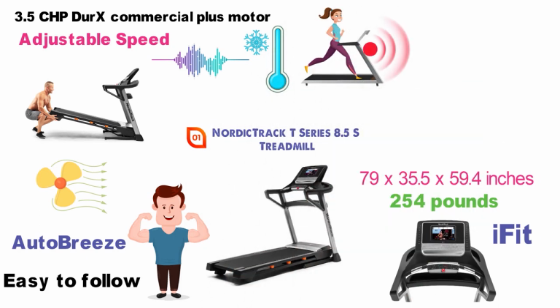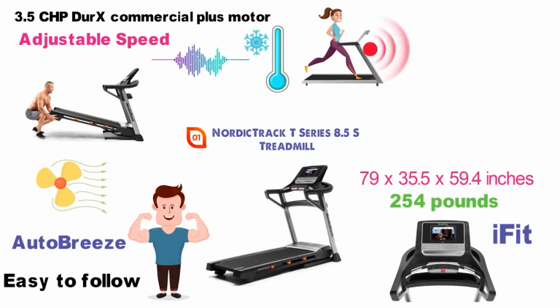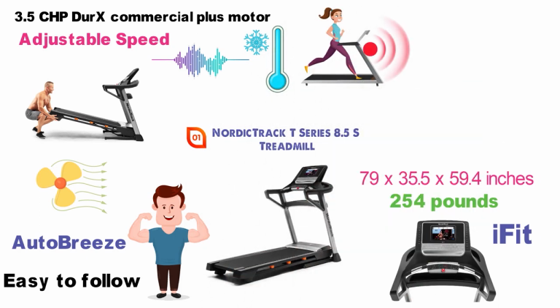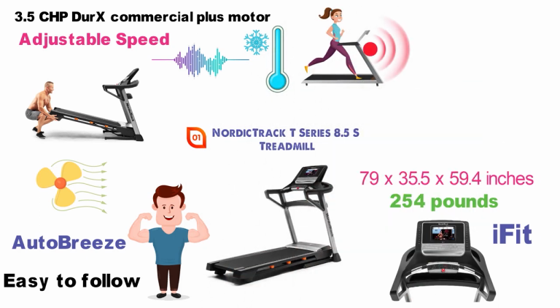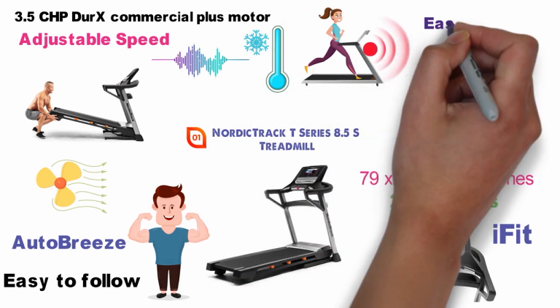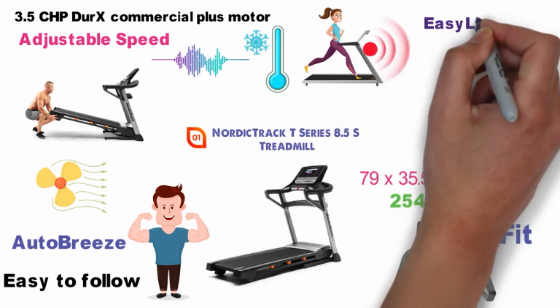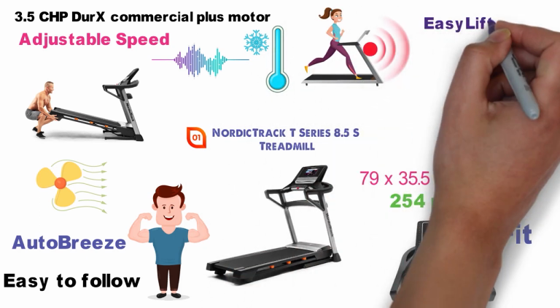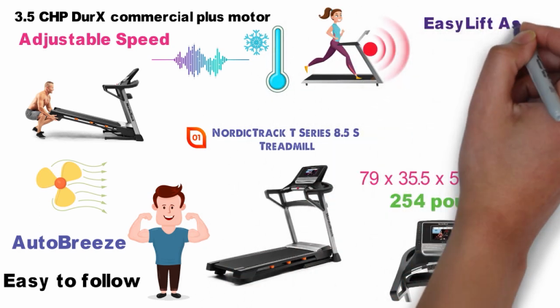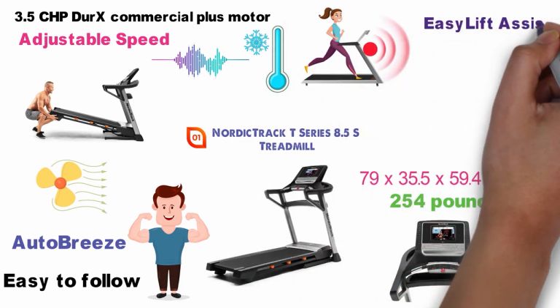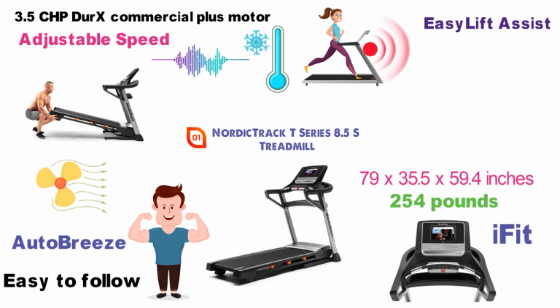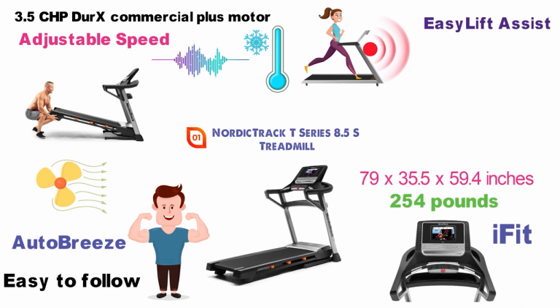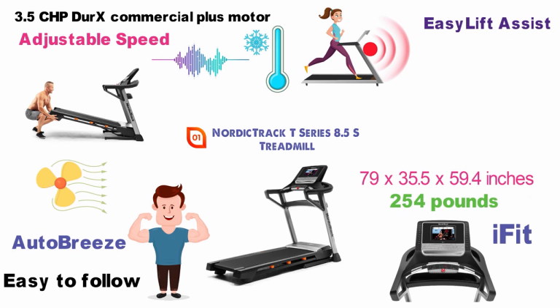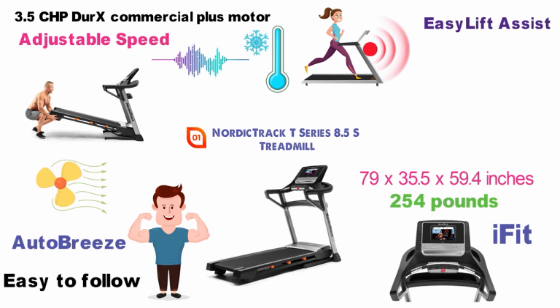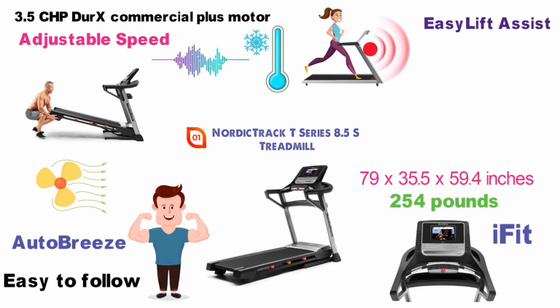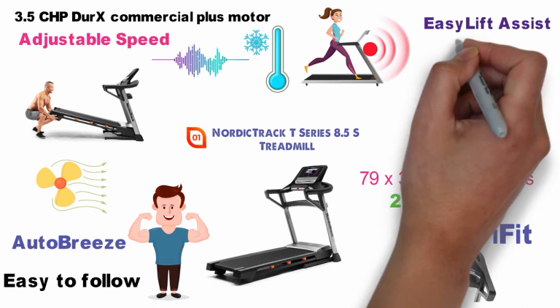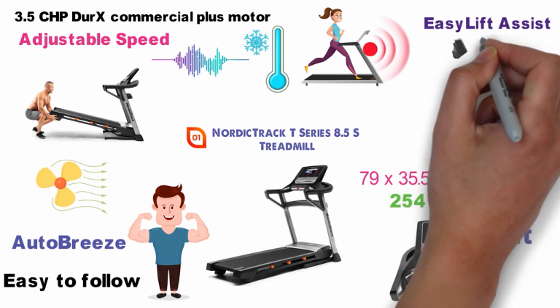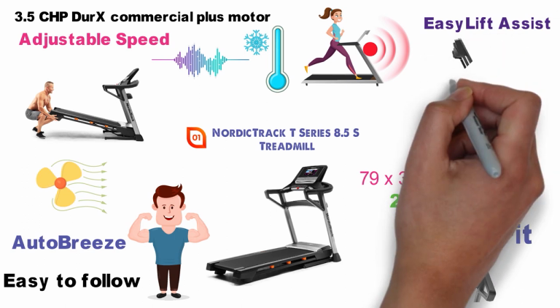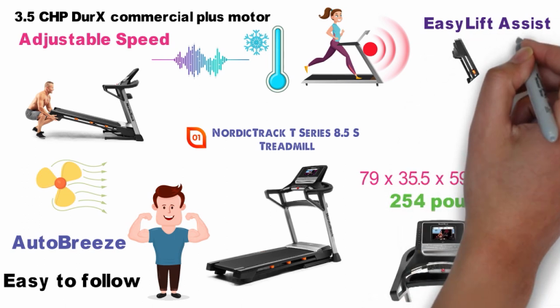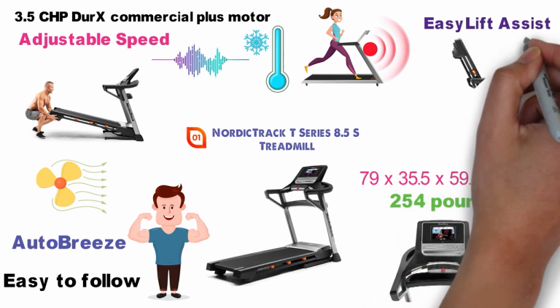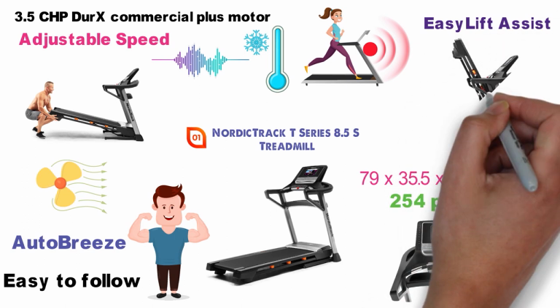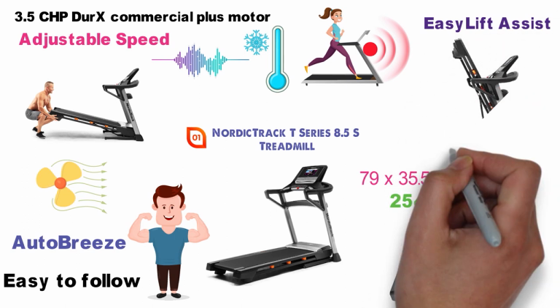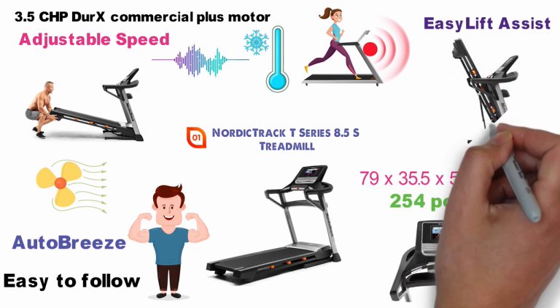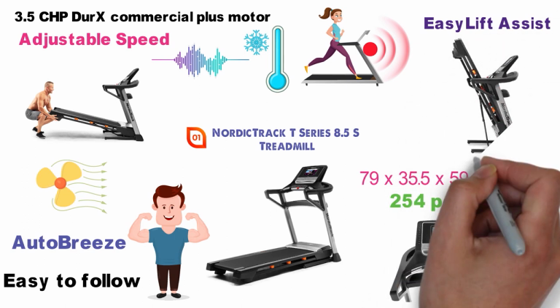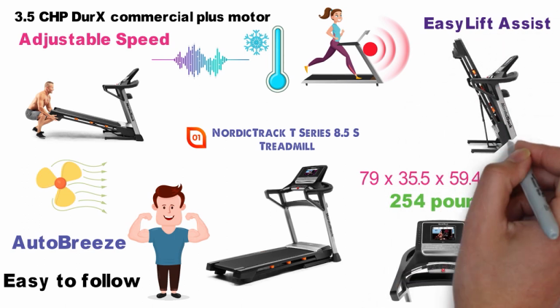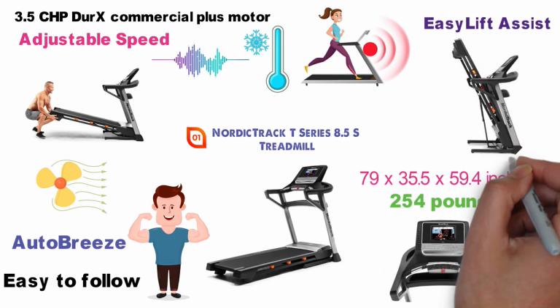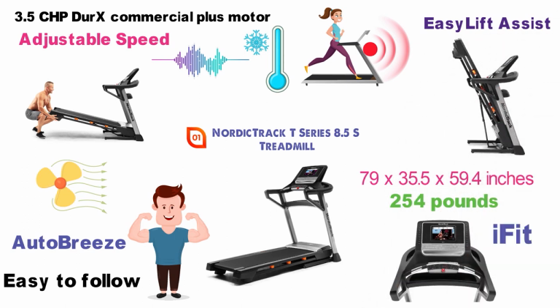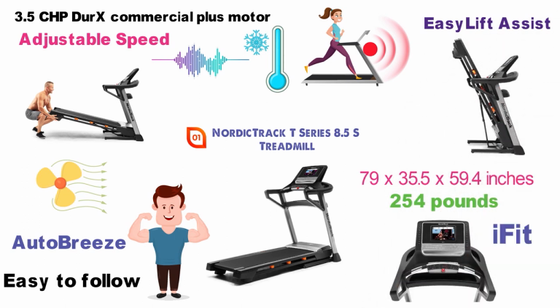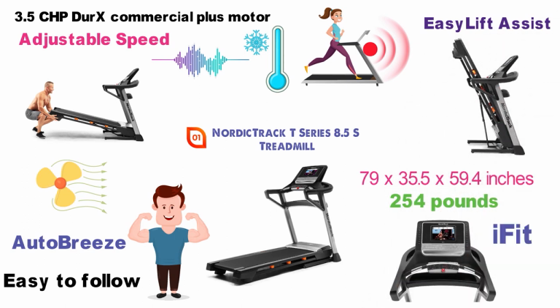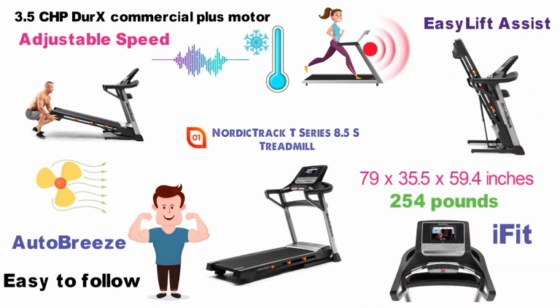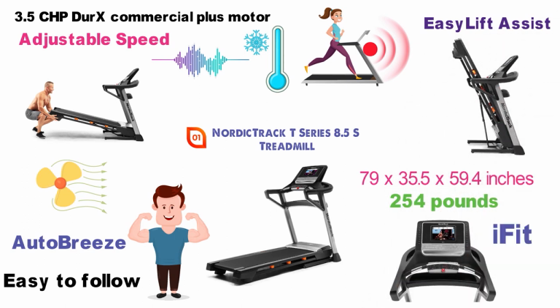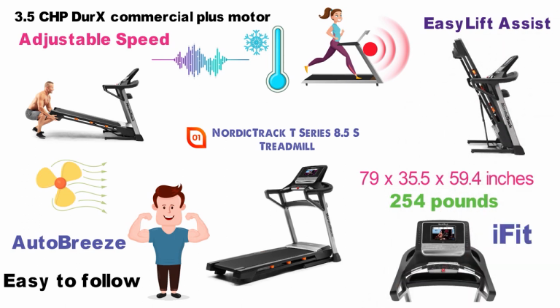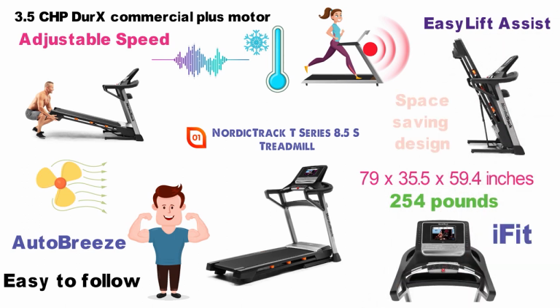With the Easy Lift Assist feature you'll be able to fold up the treadmill easily and pack it away with its space-saving design.